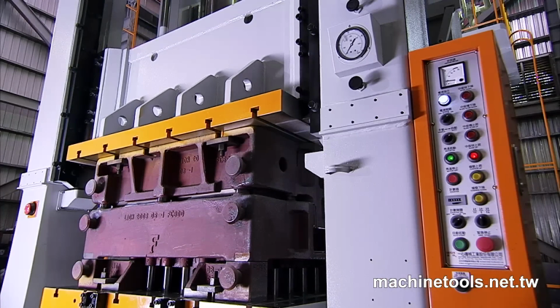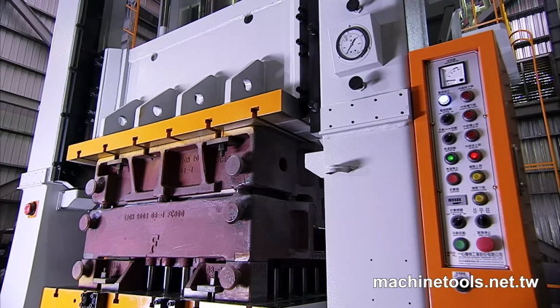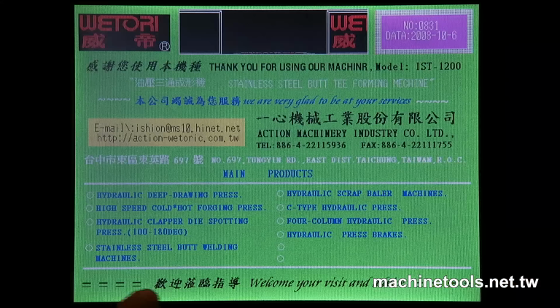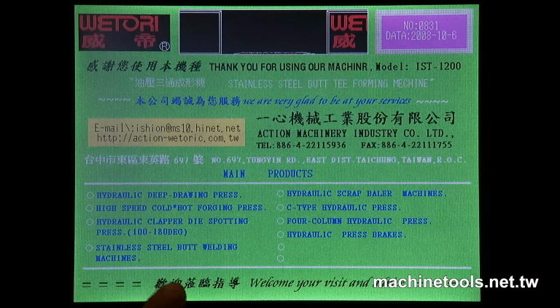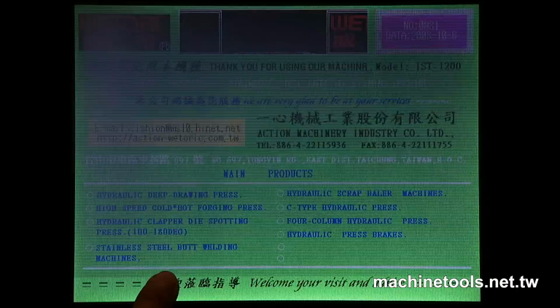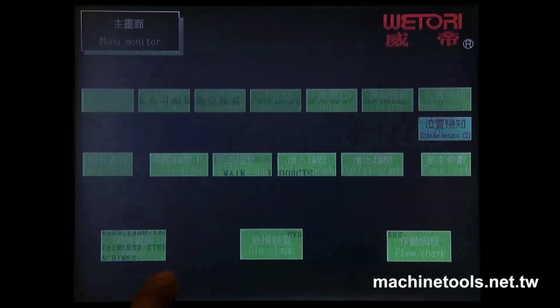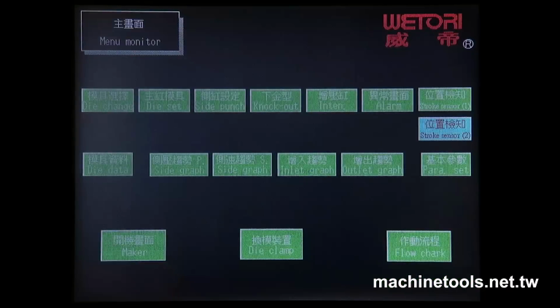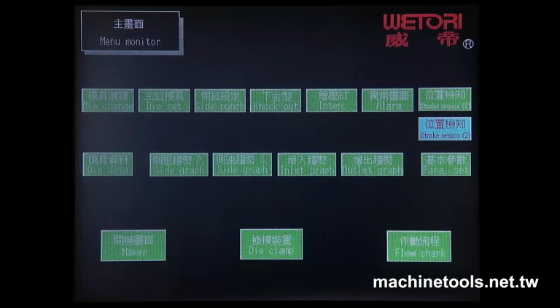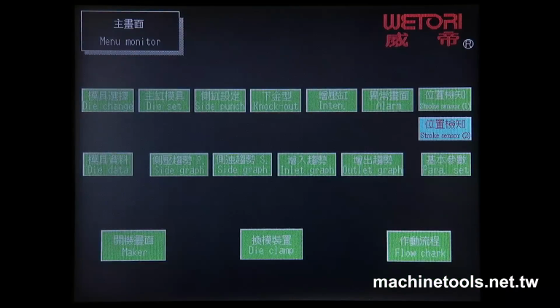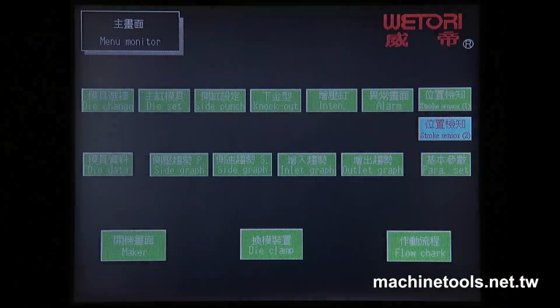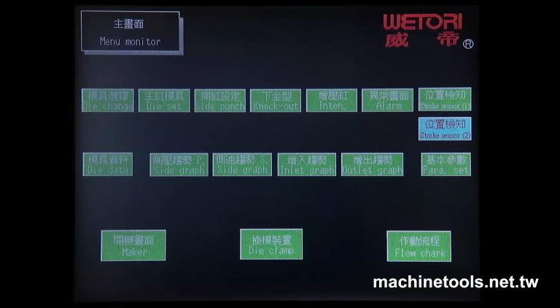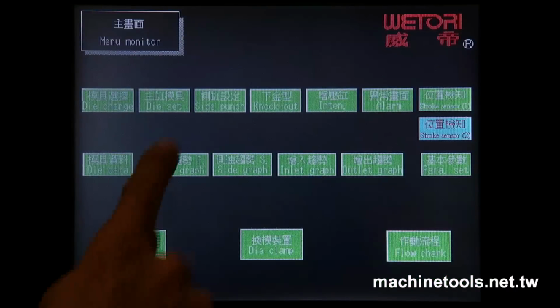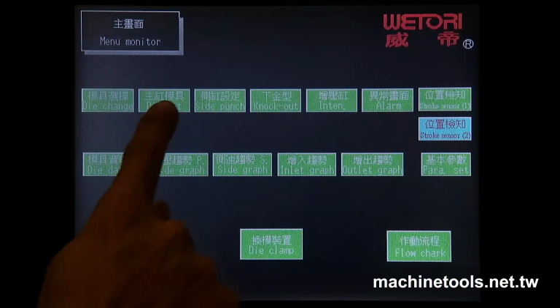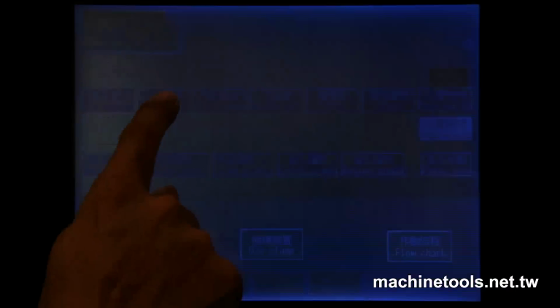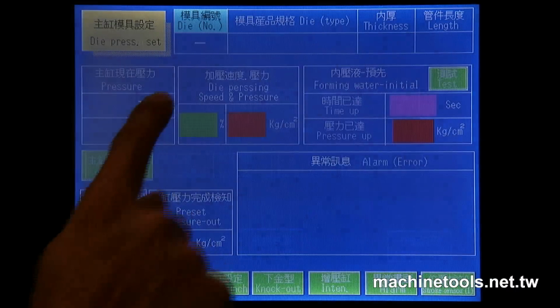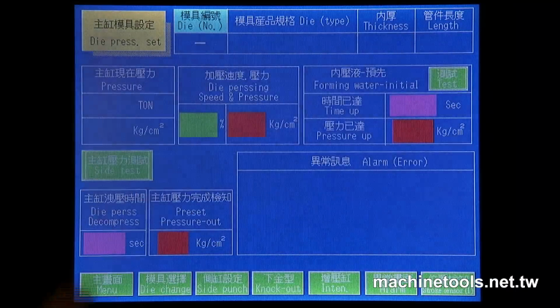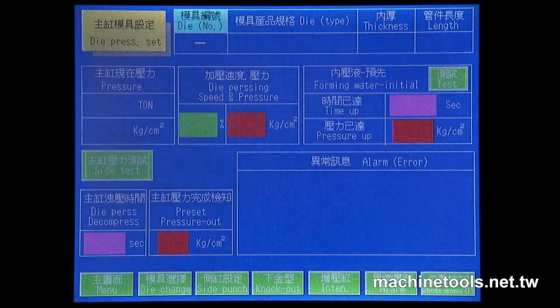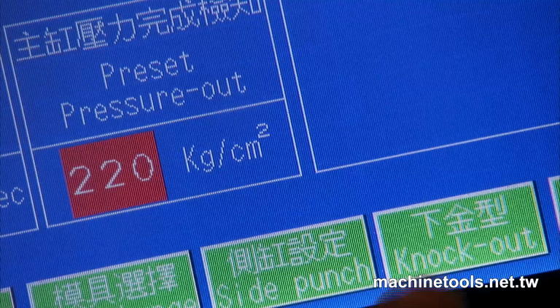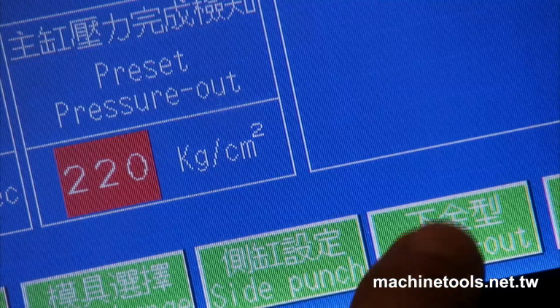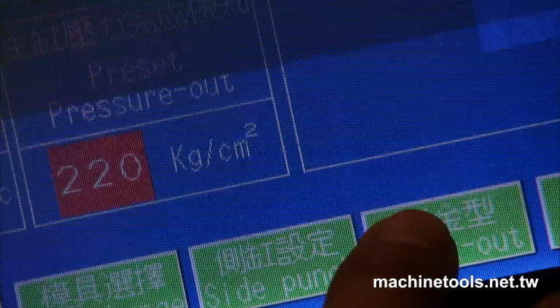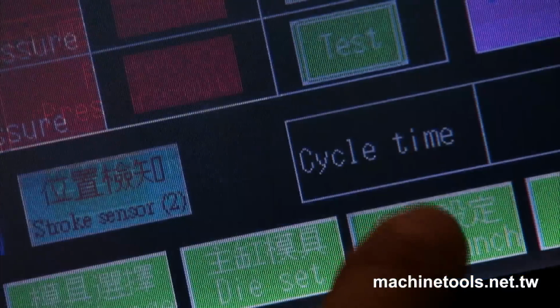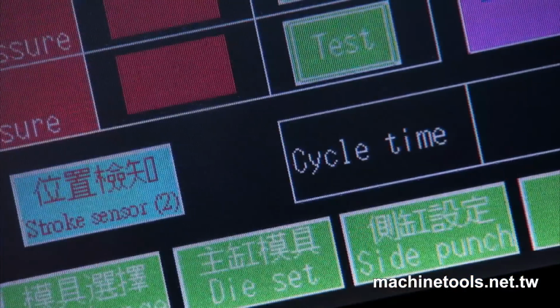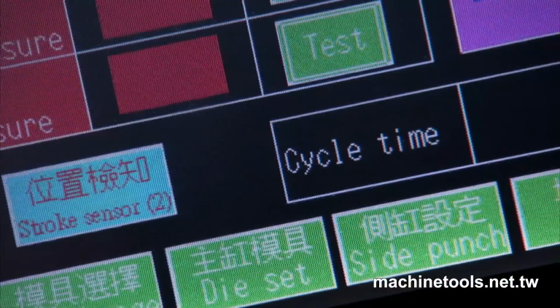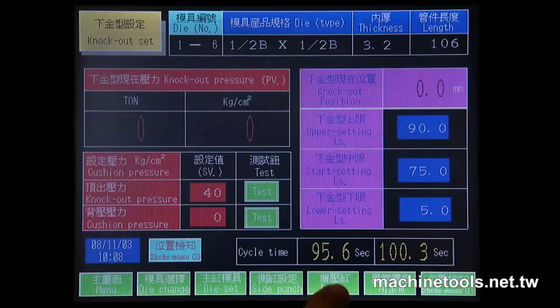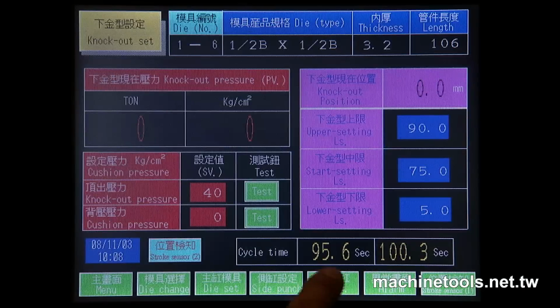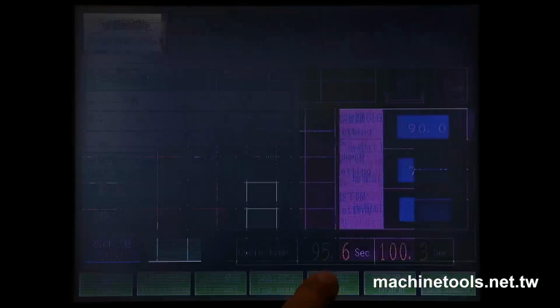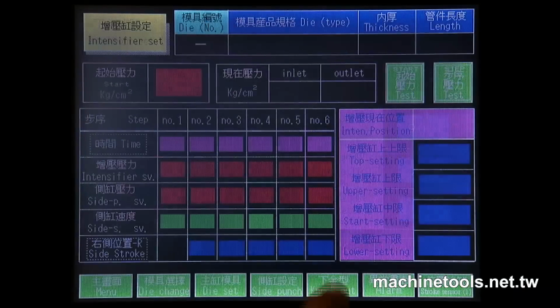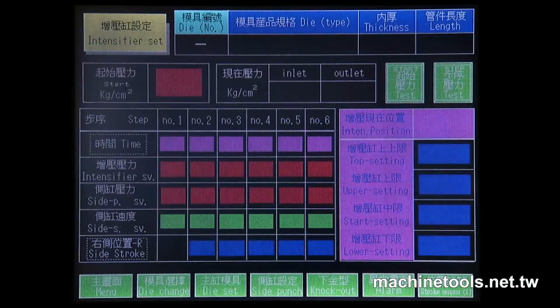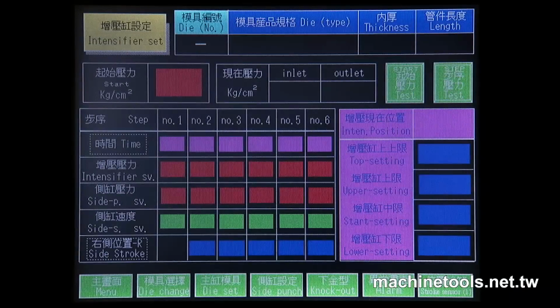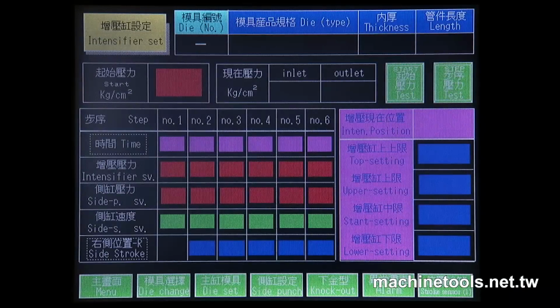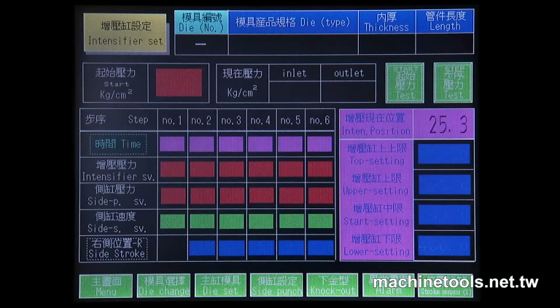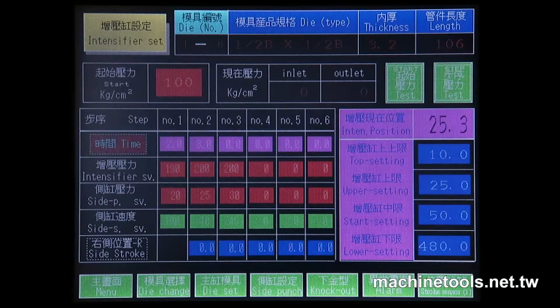For further ease of use, you can also choose the optional touch screen control panel.